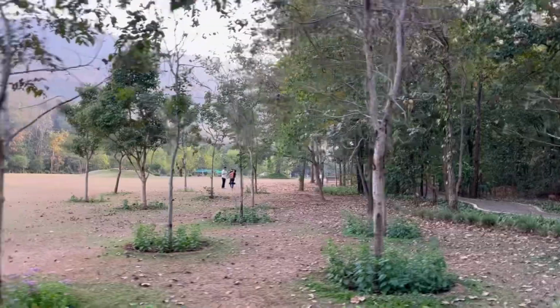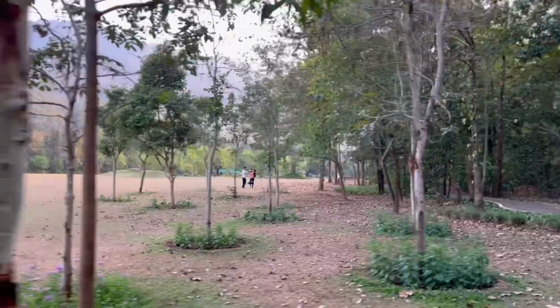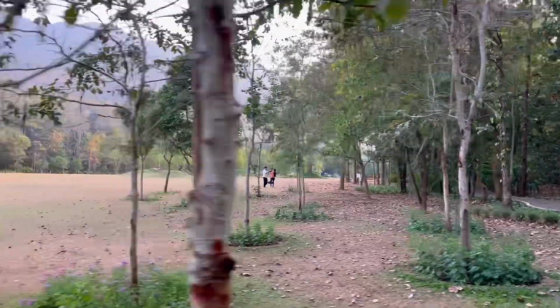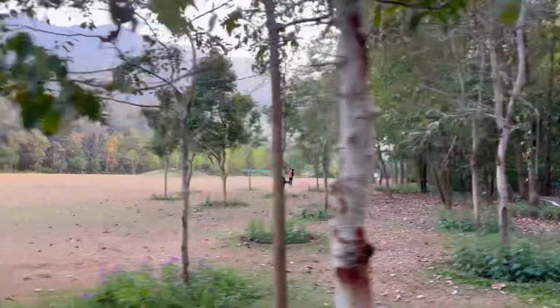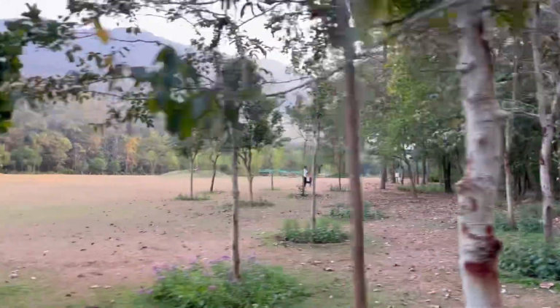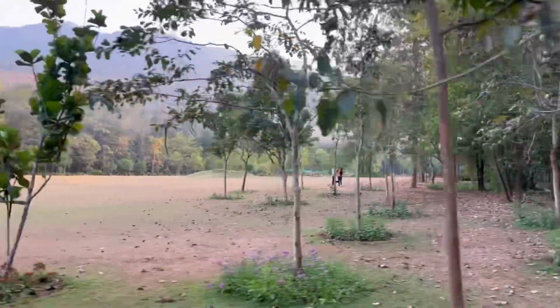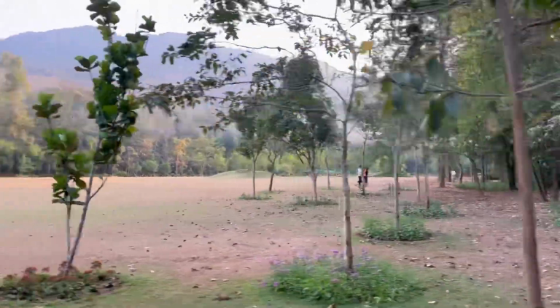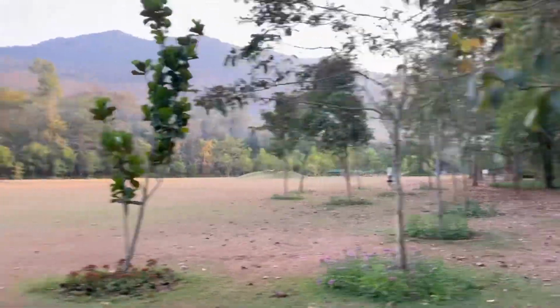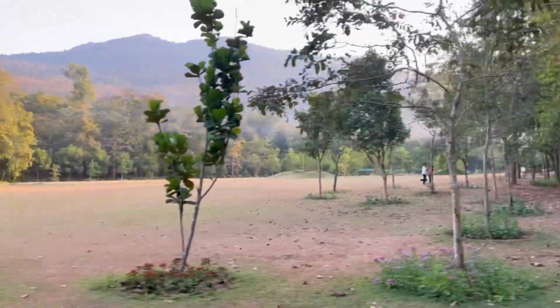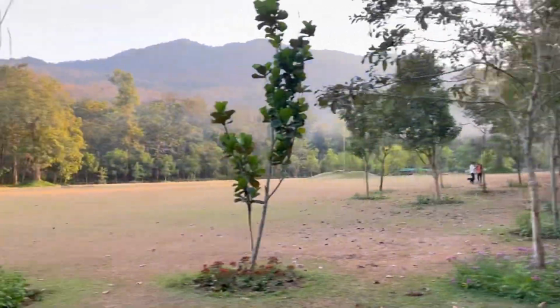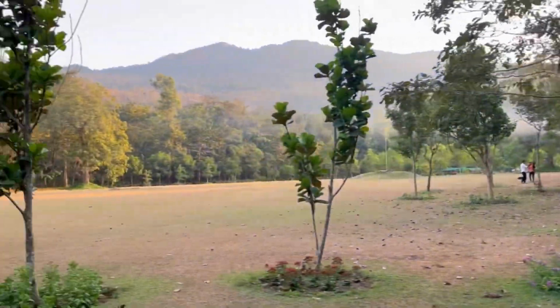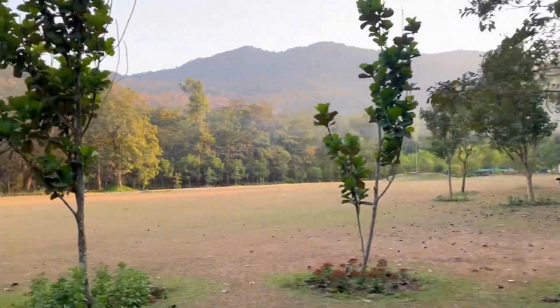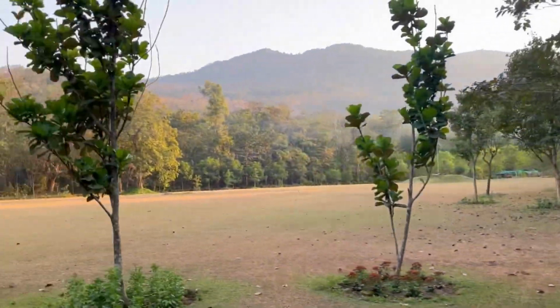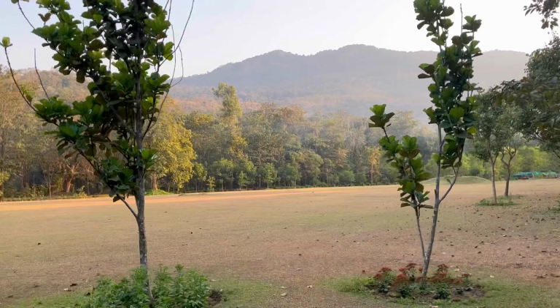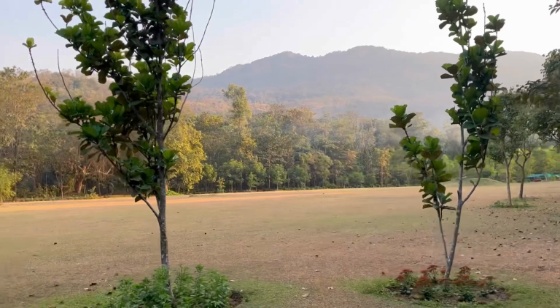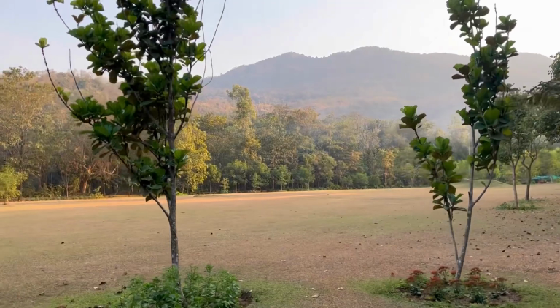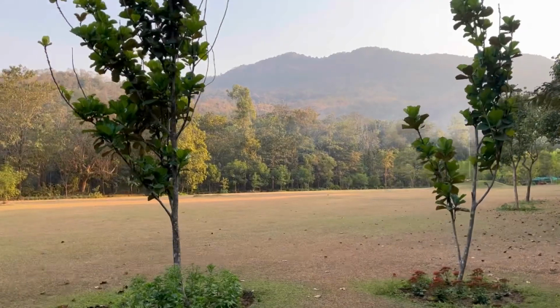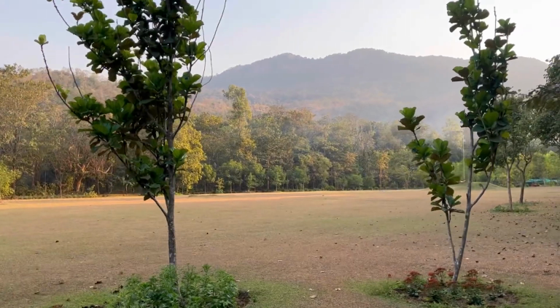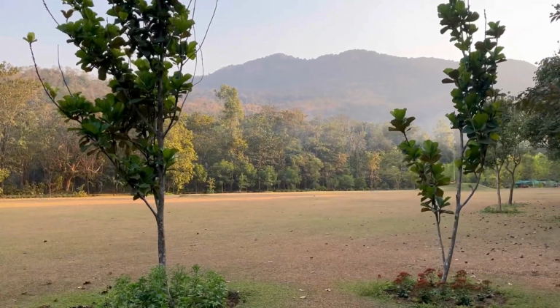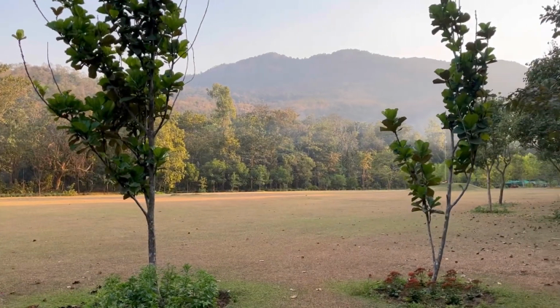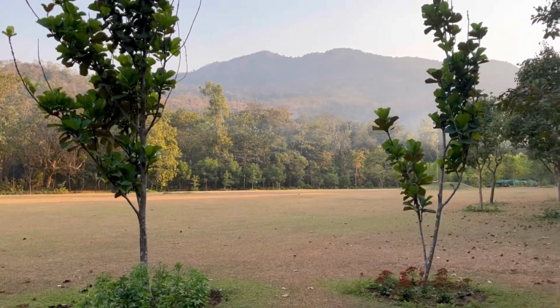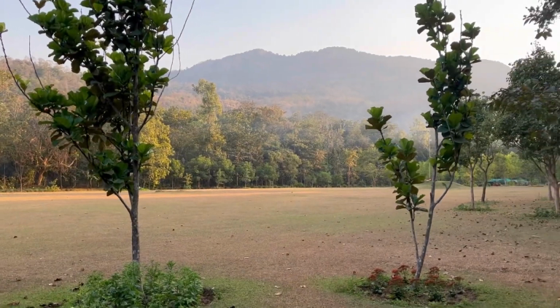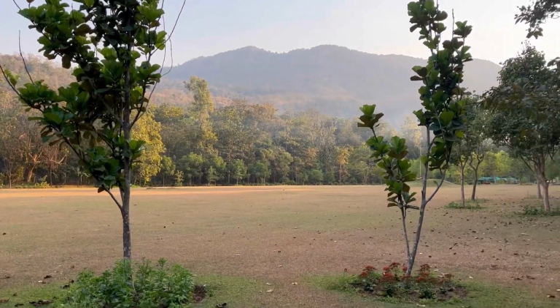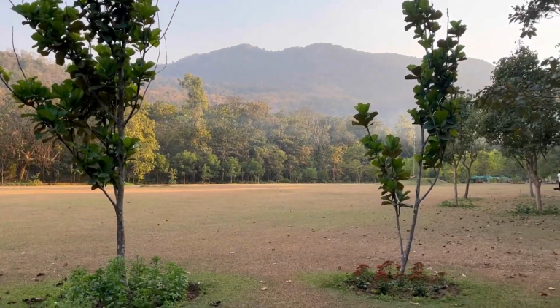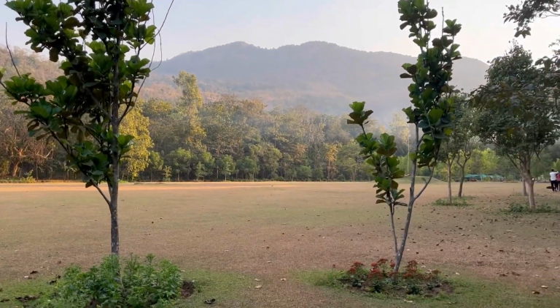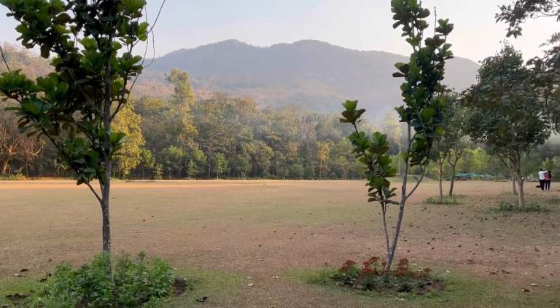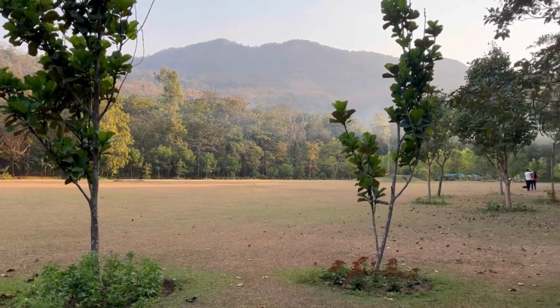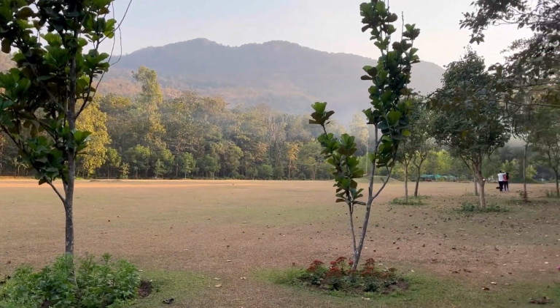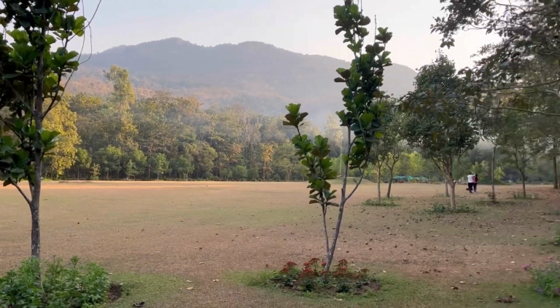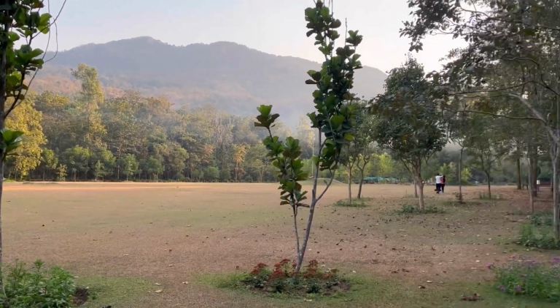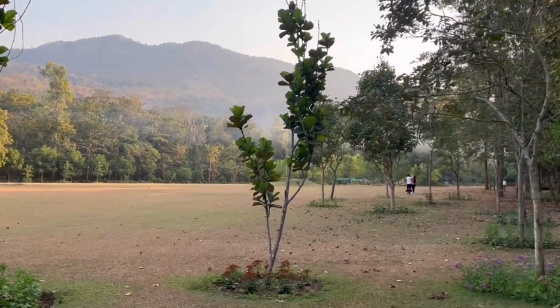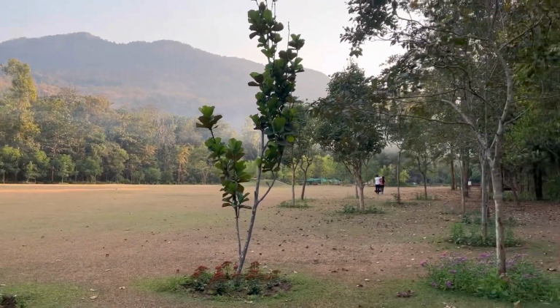Look at this beautiful view — that's it. The property was so good.